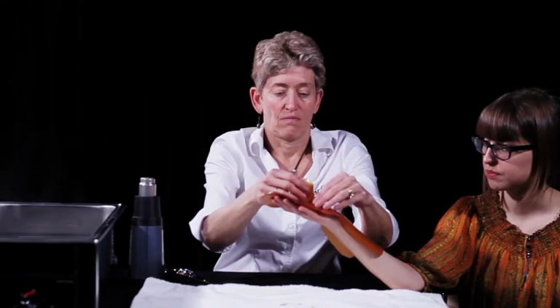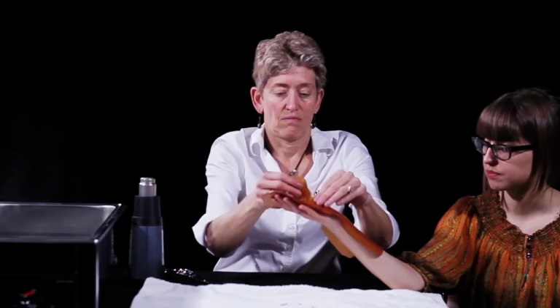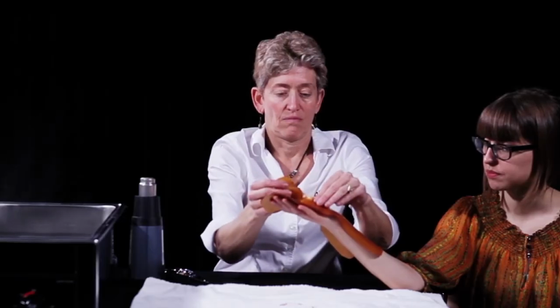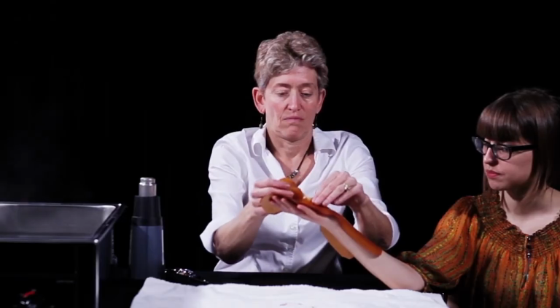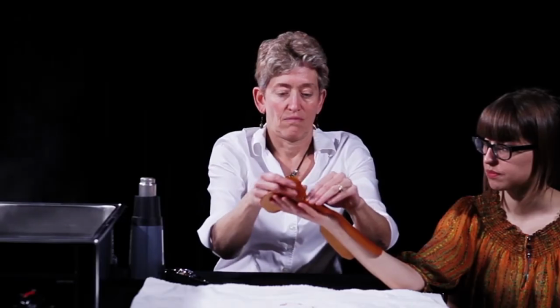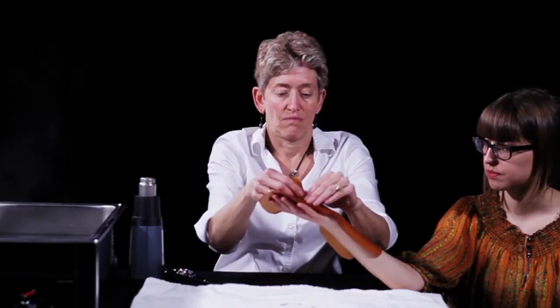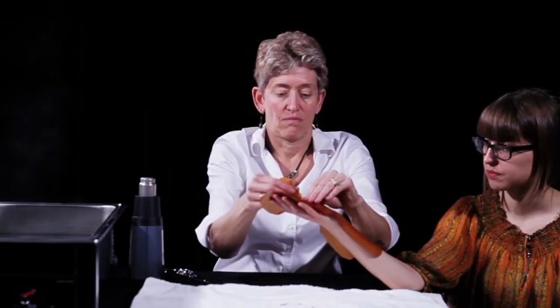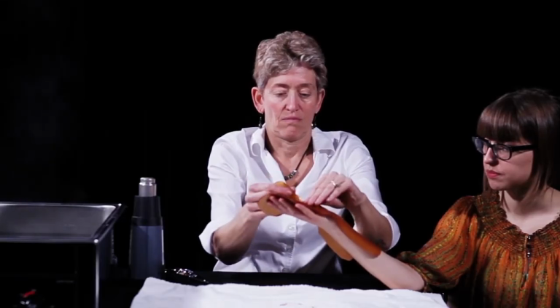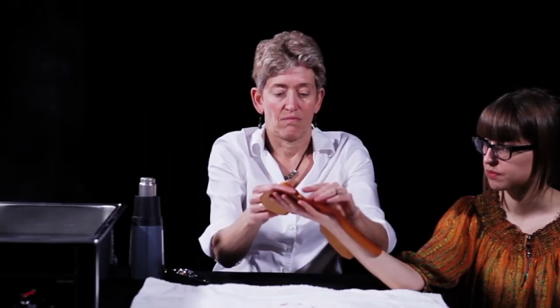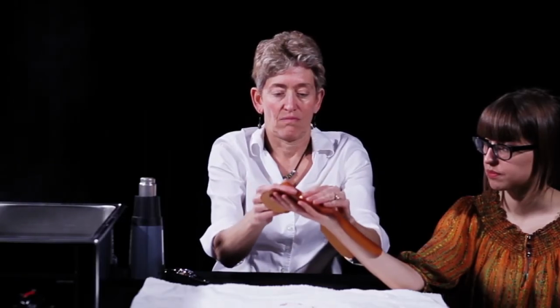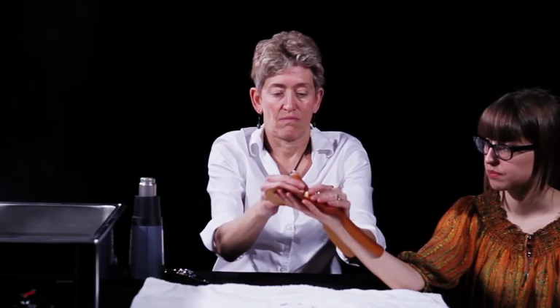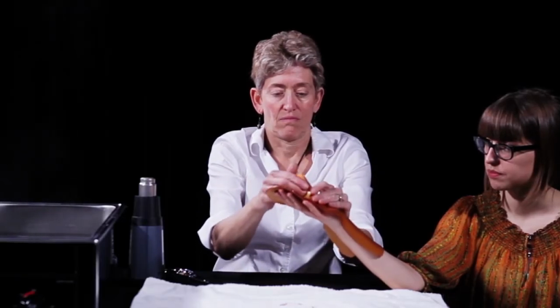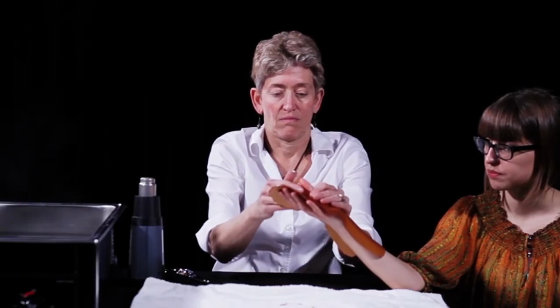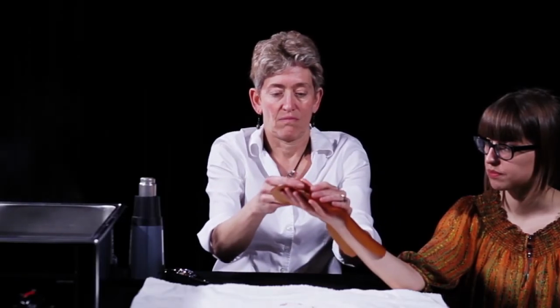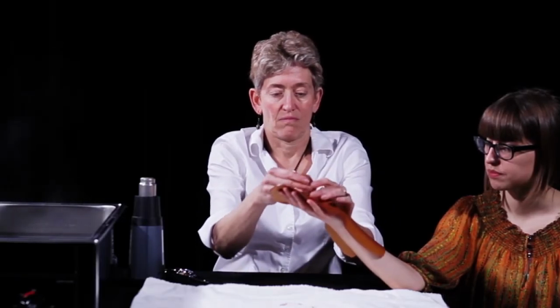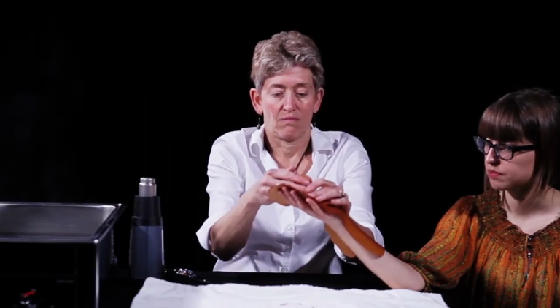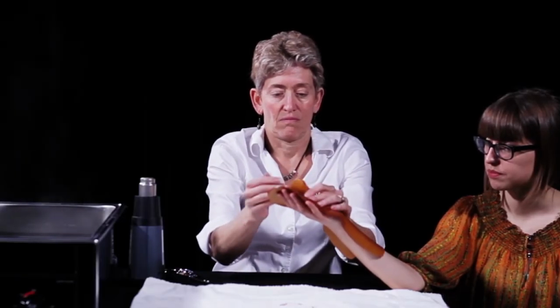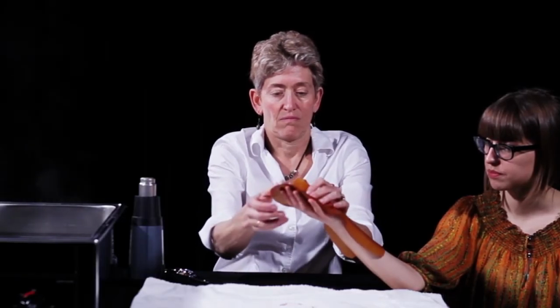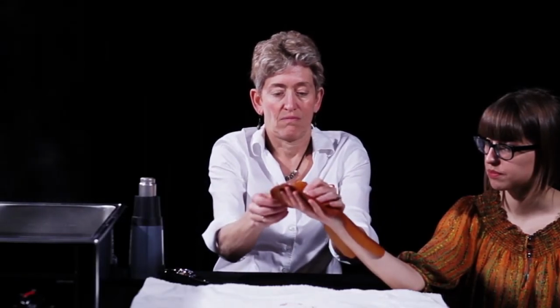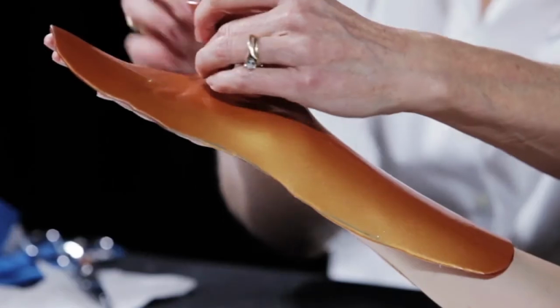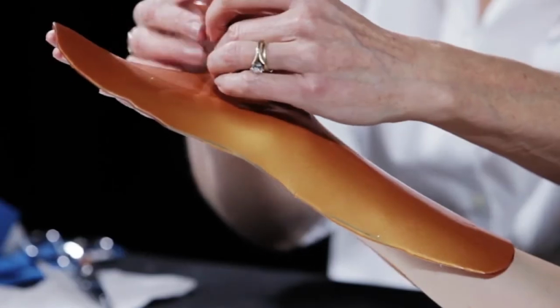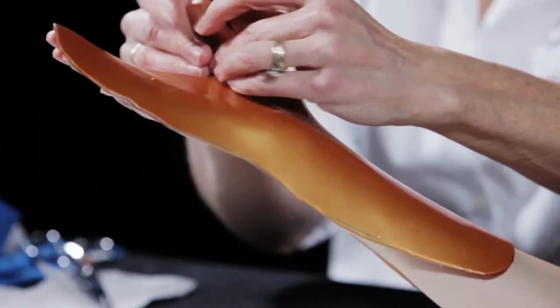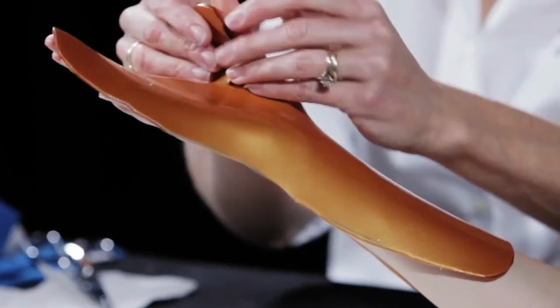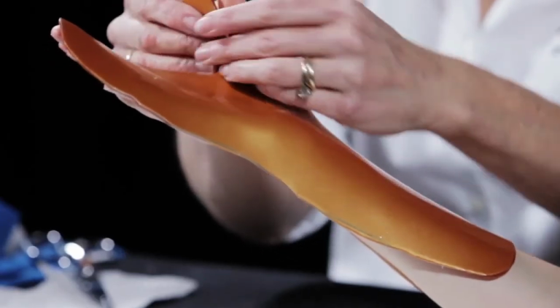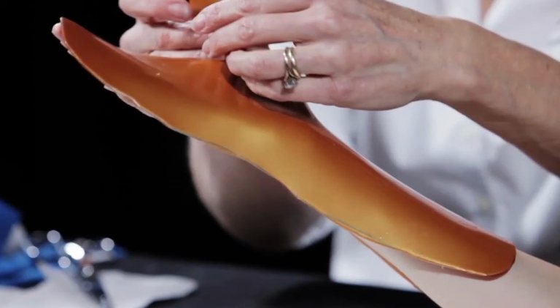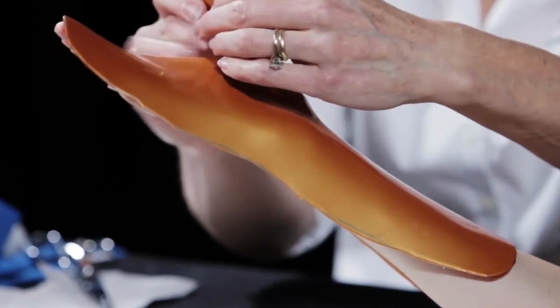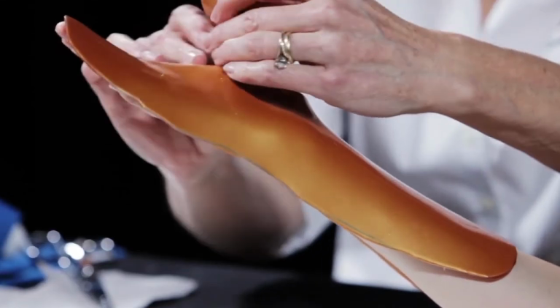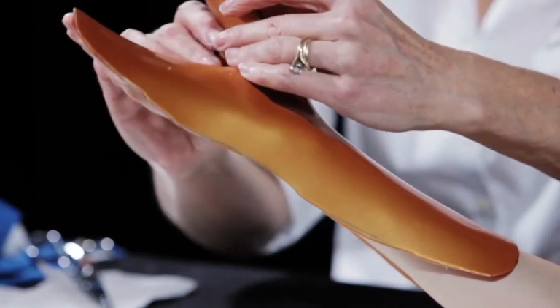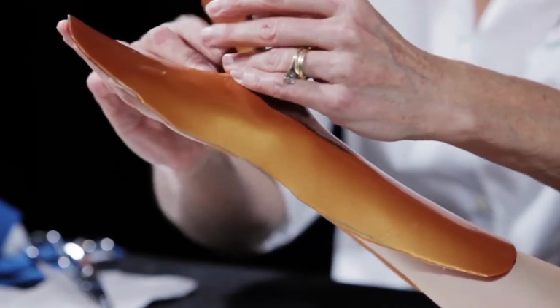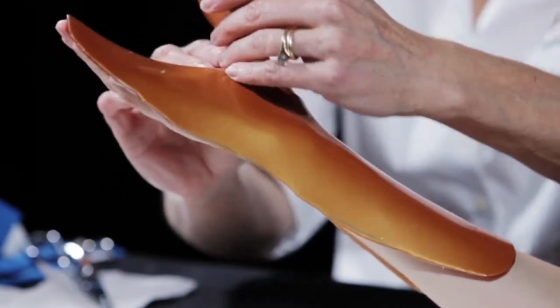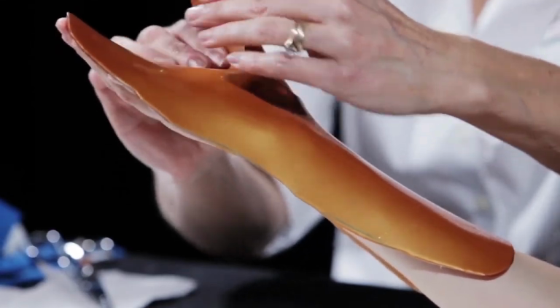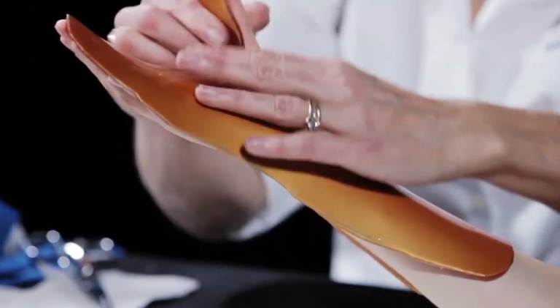Place the orthosis over the patient's hand, wrist, and forearm, letting gravity assist.